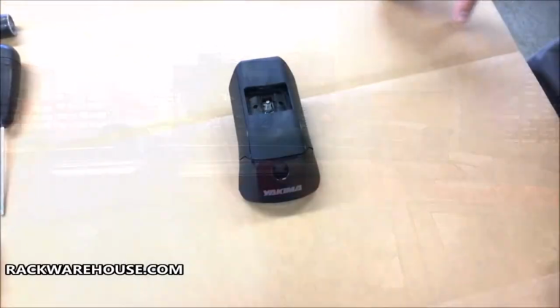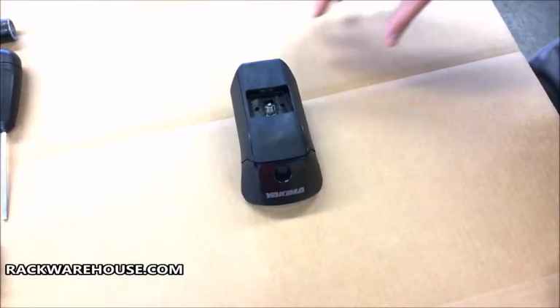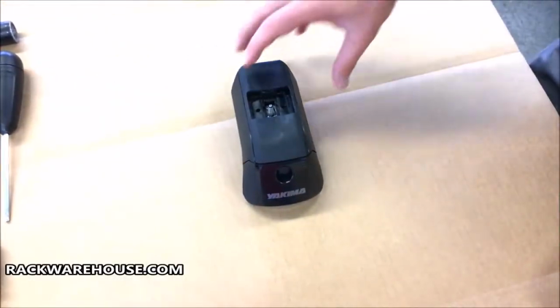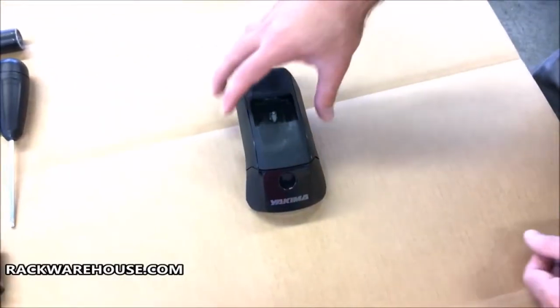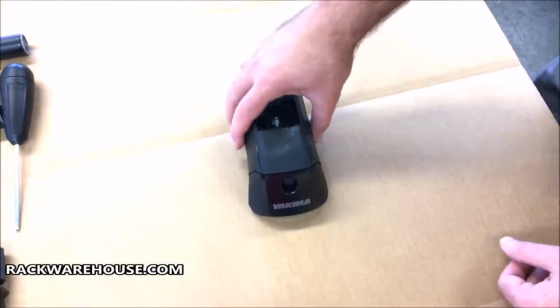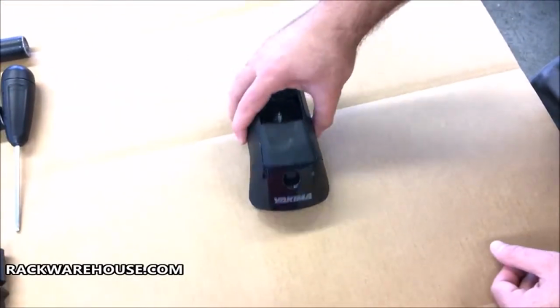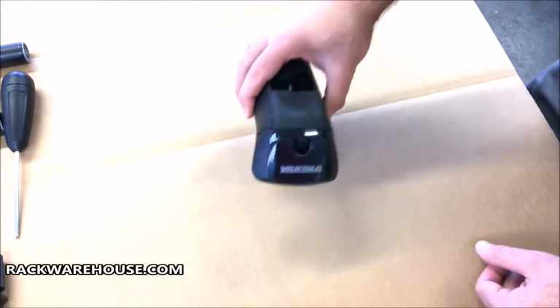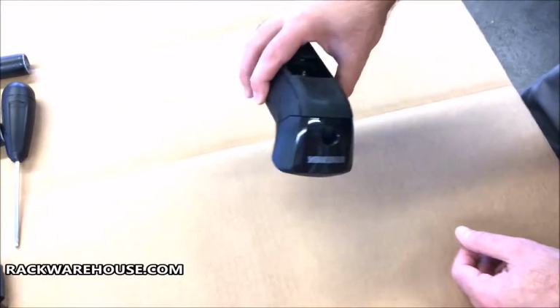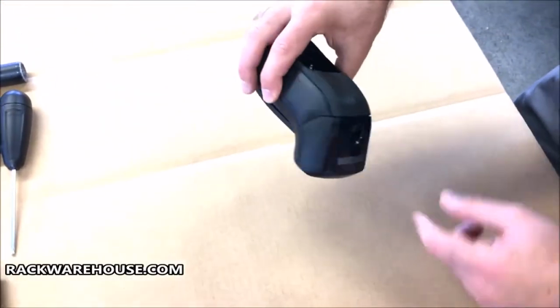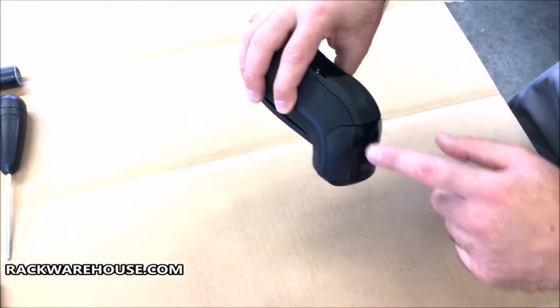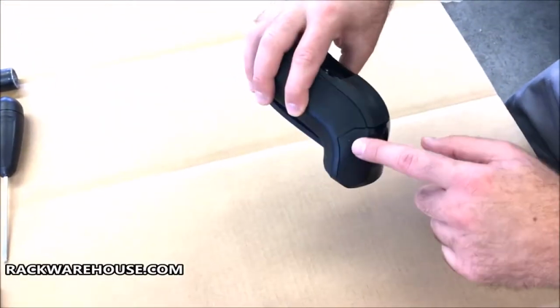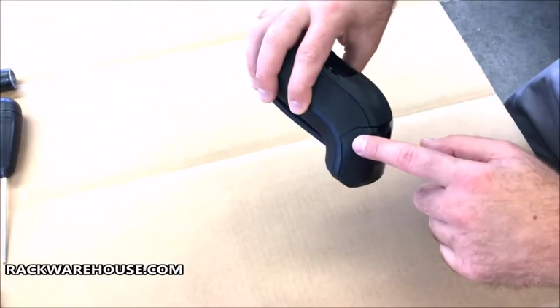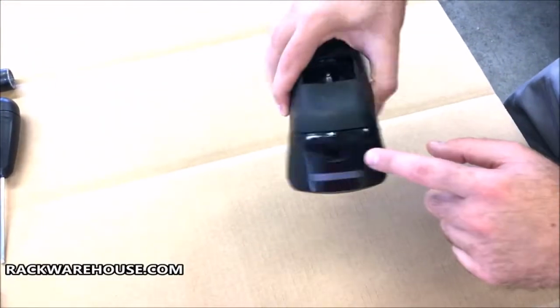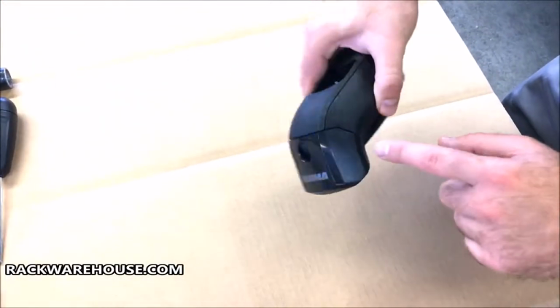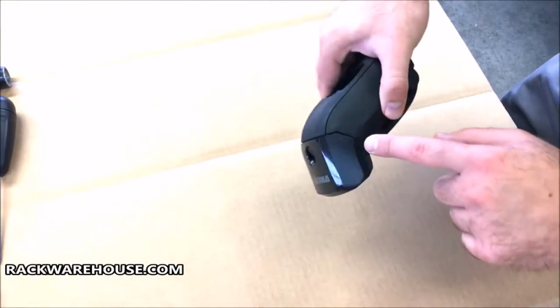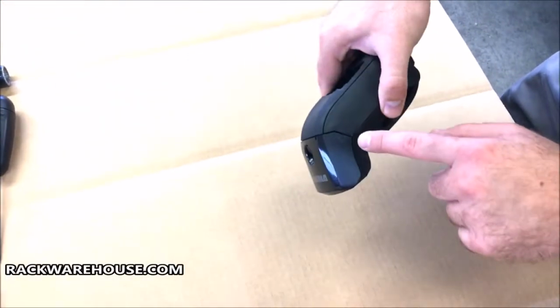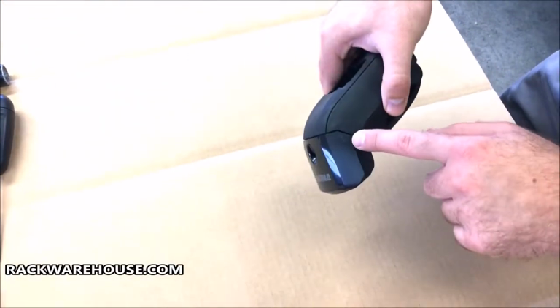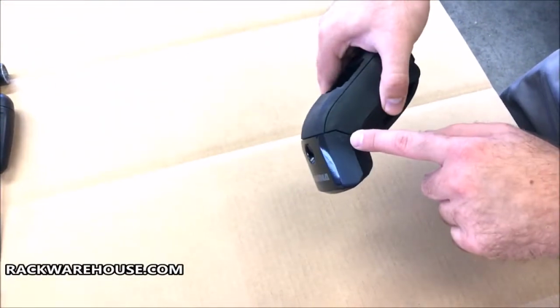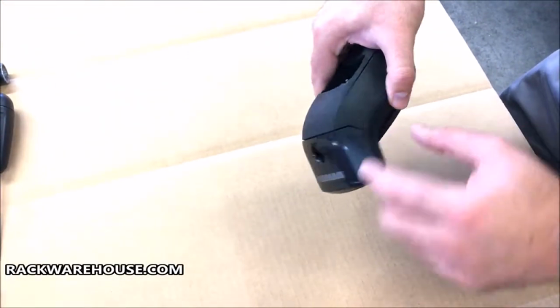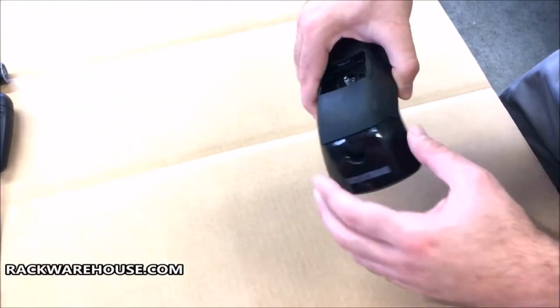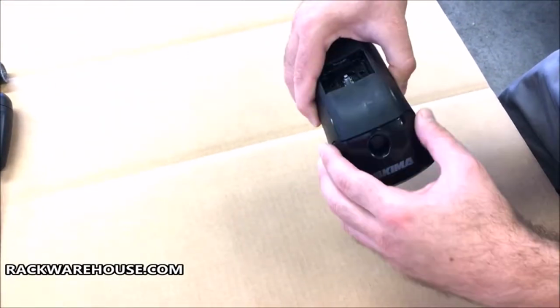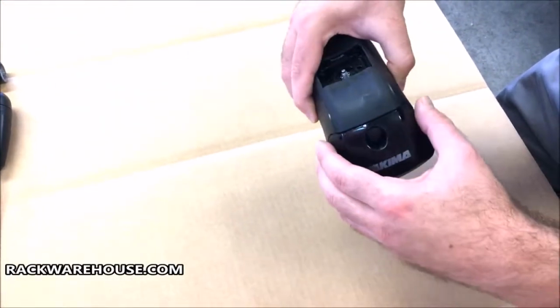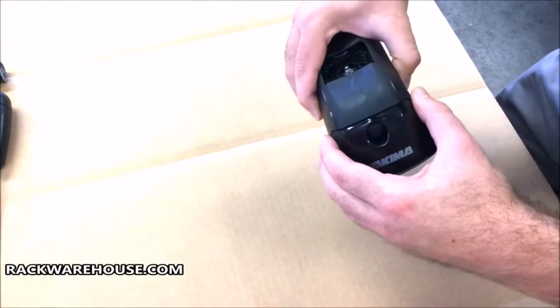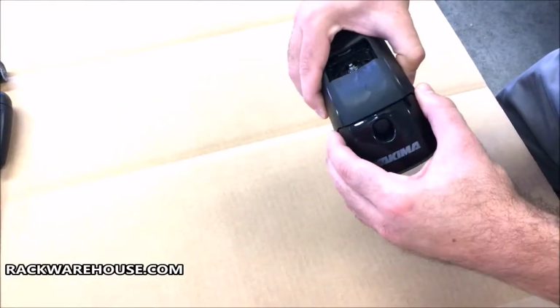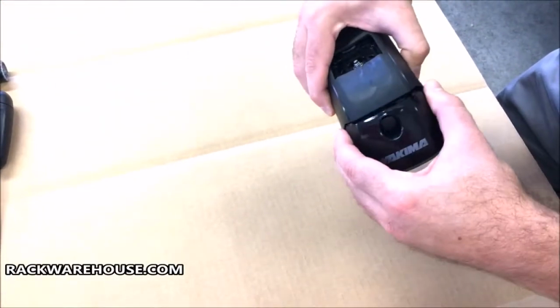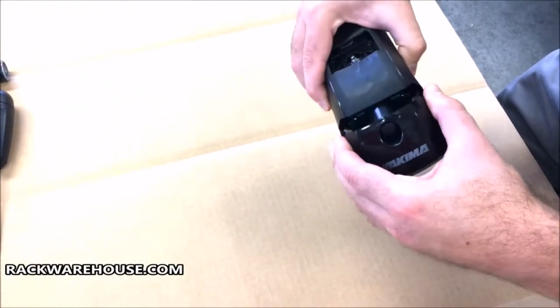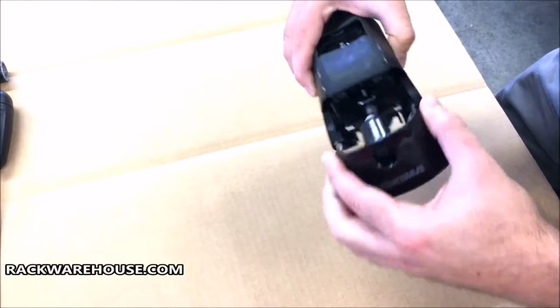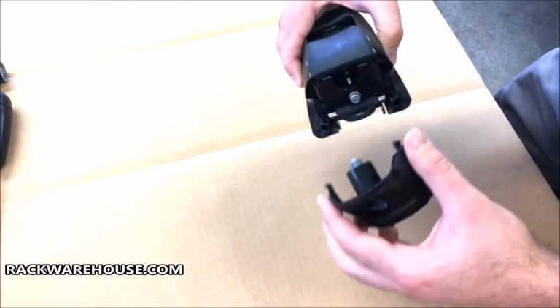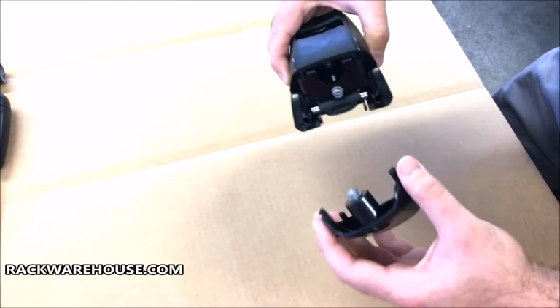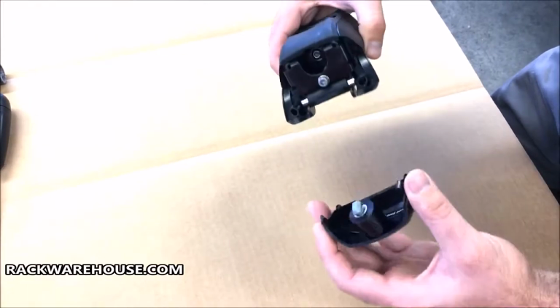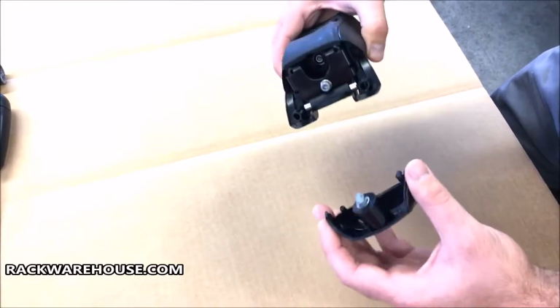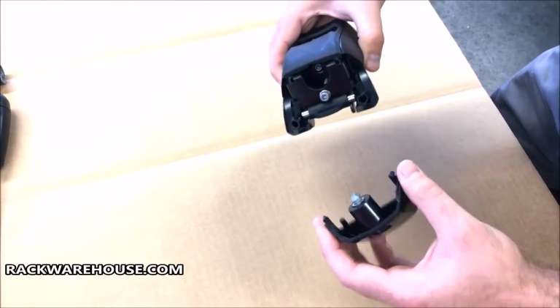Begin by removing the cover from the Timberline Tower. Simply pinch the grip points simultaneously and pull off the cover.